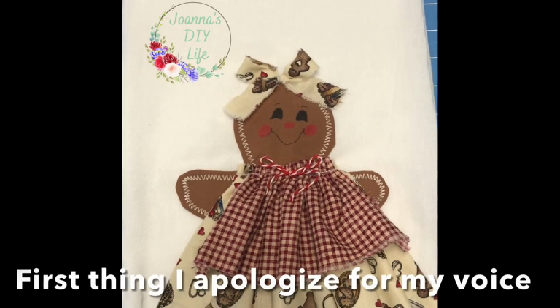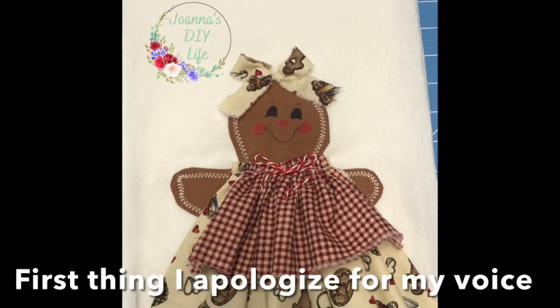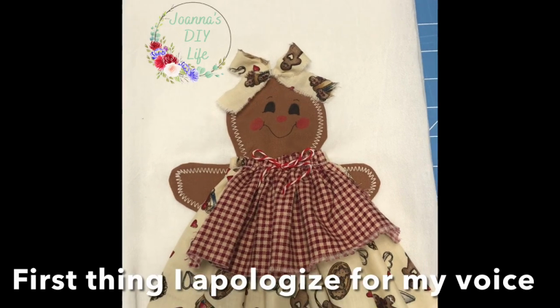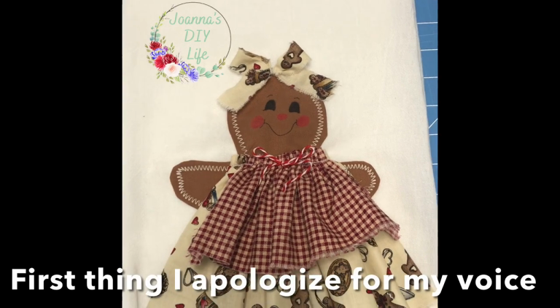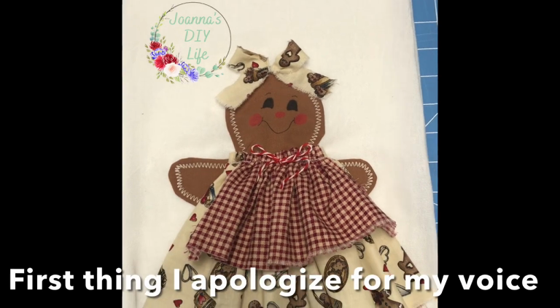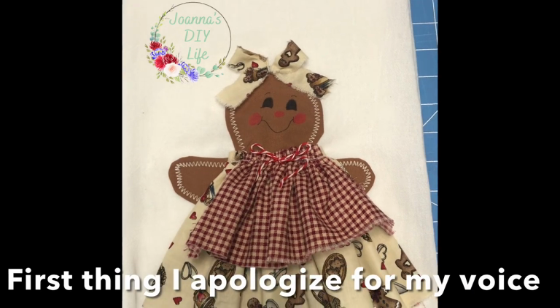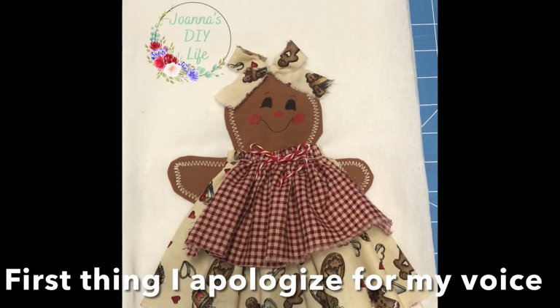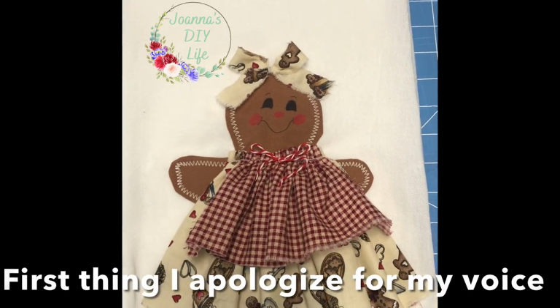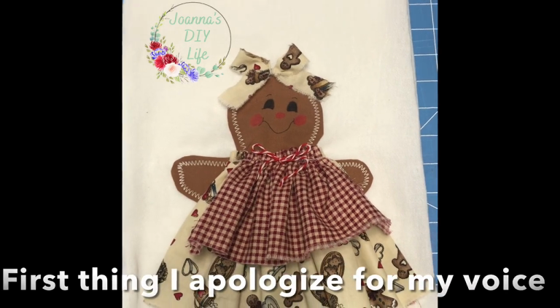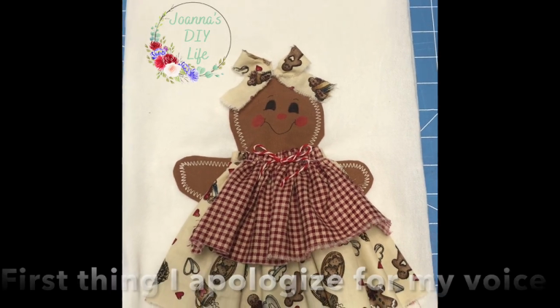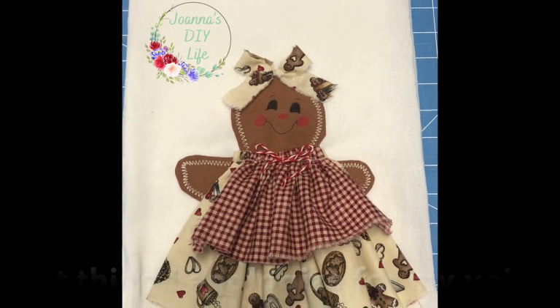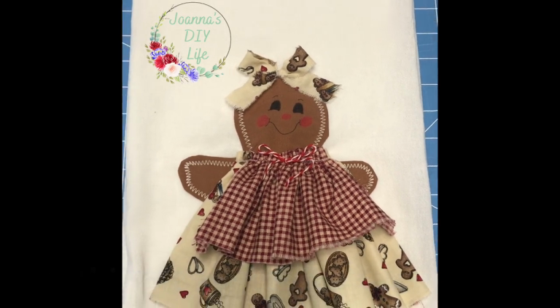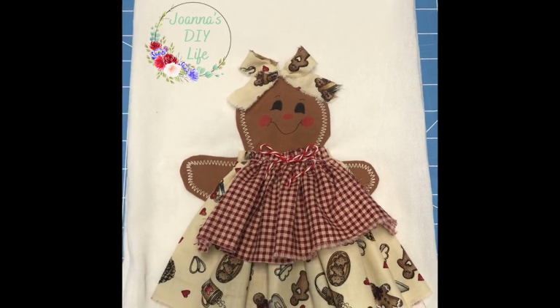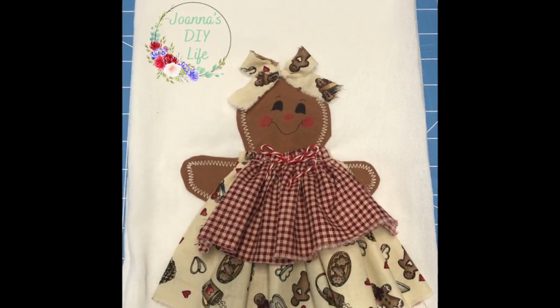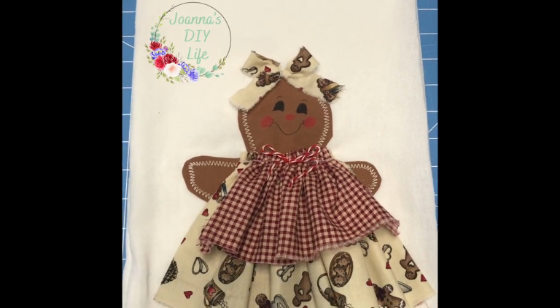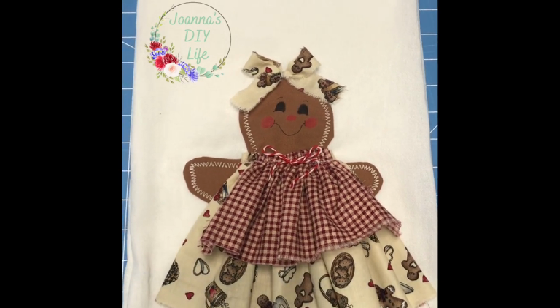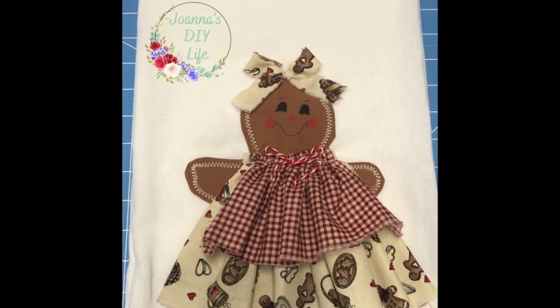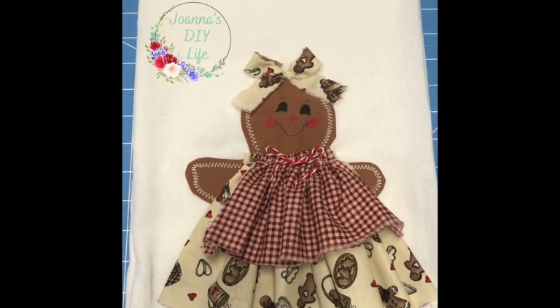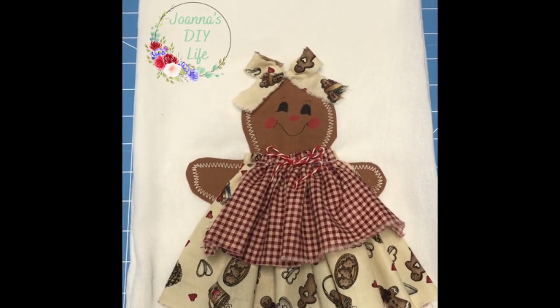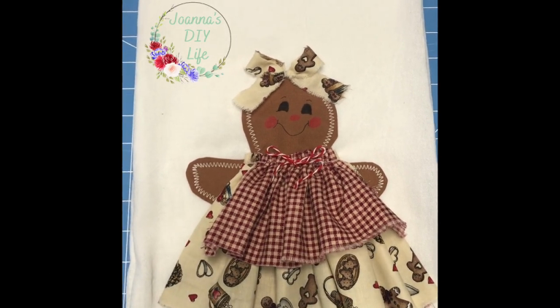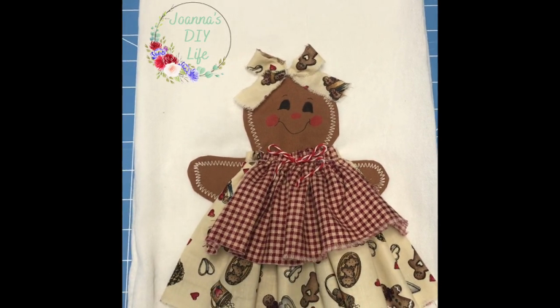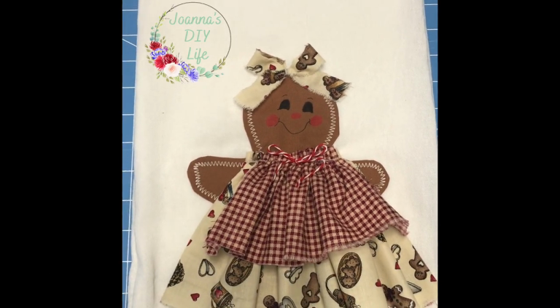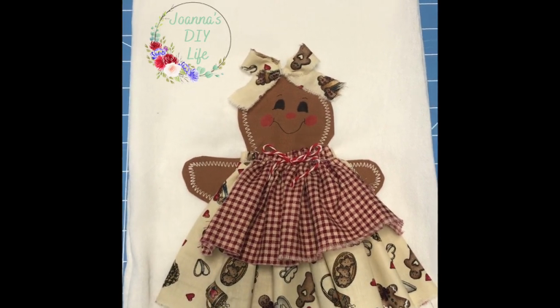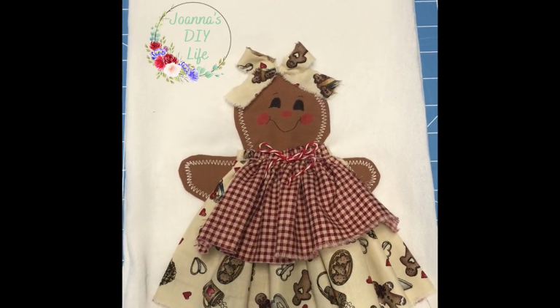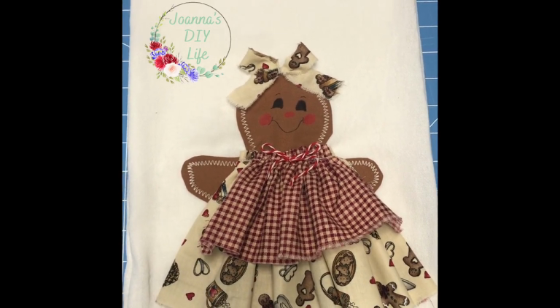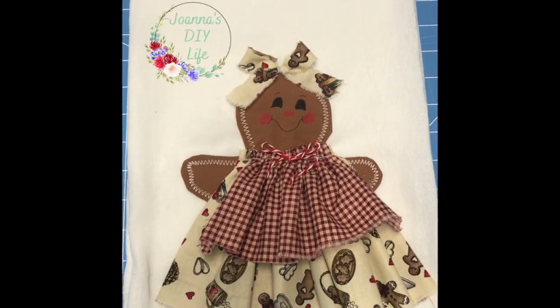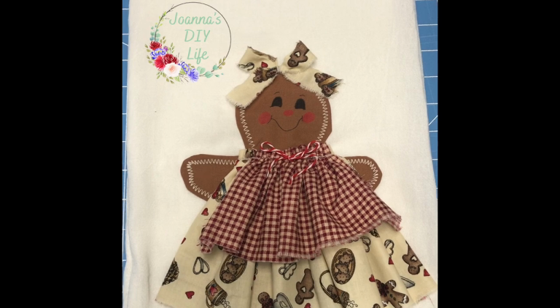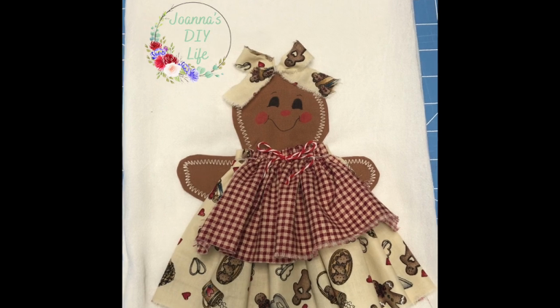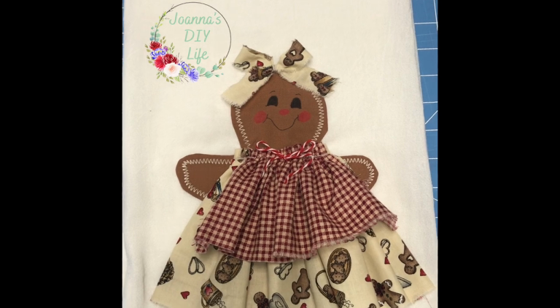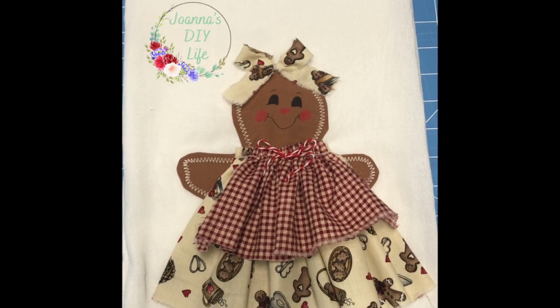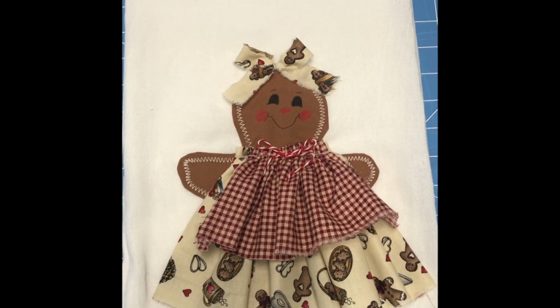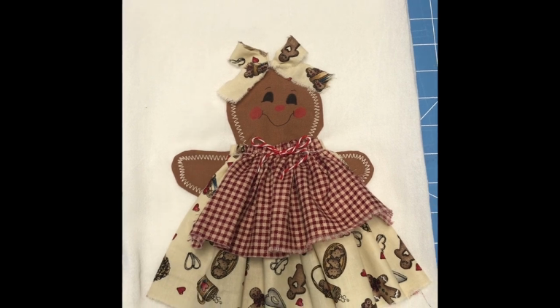We are going to make this beautiful 3D tea towel. Stick around and I'll show you how.